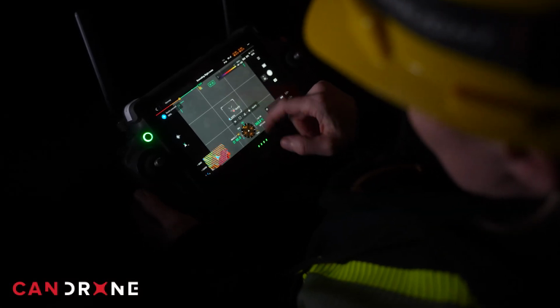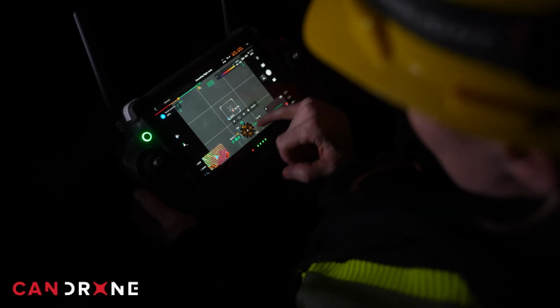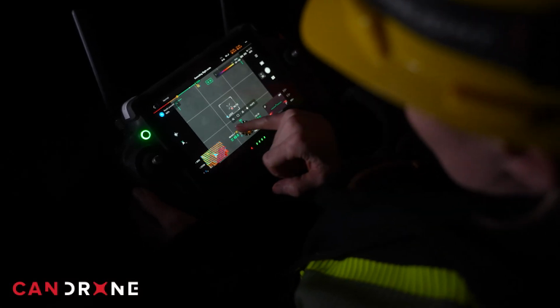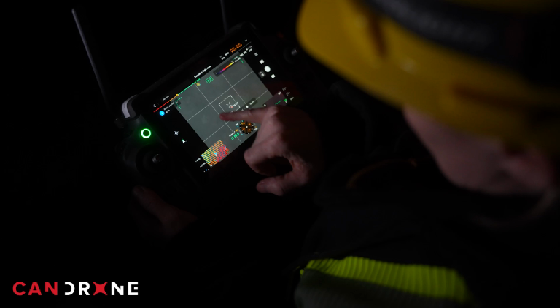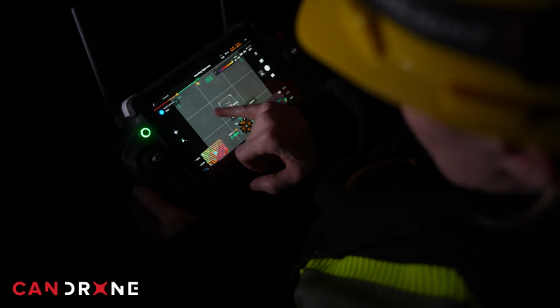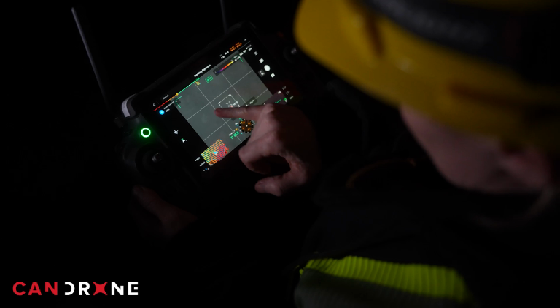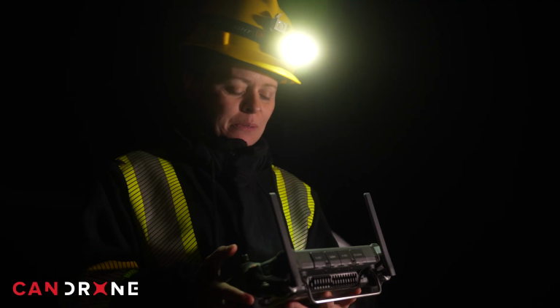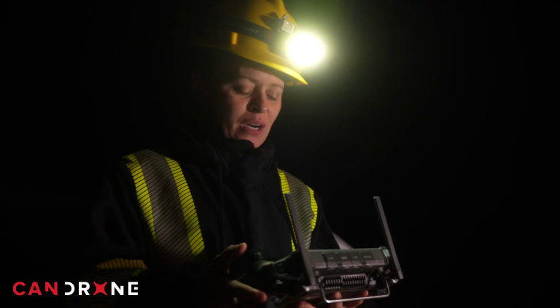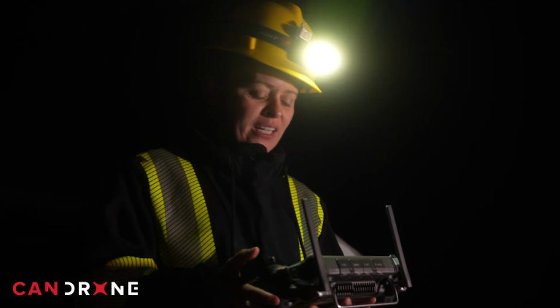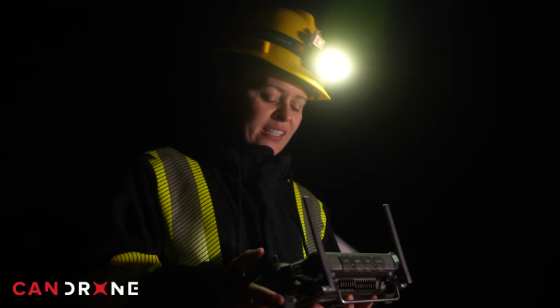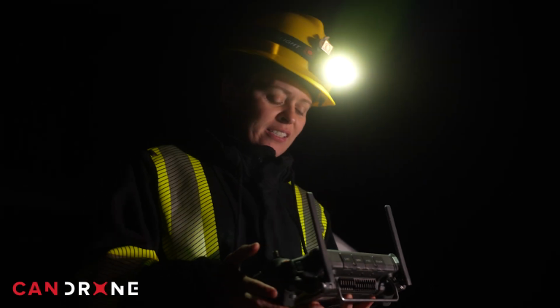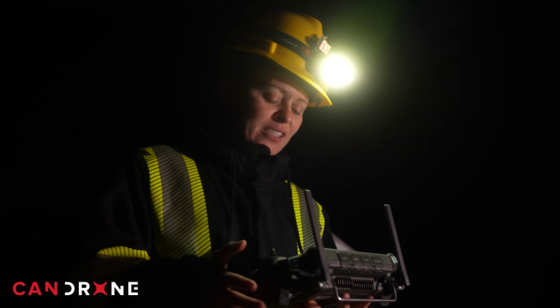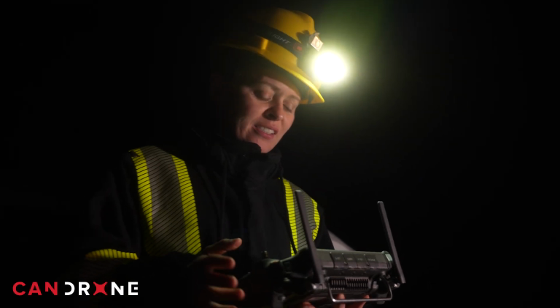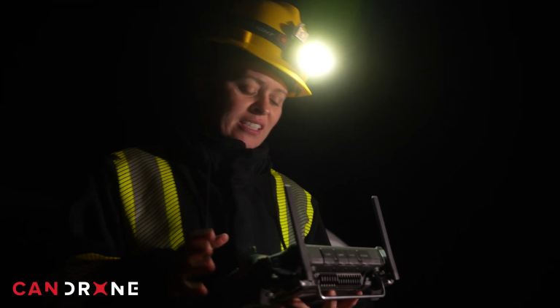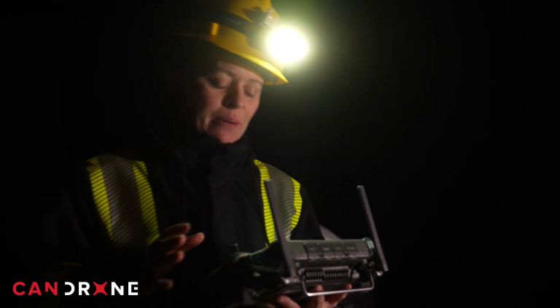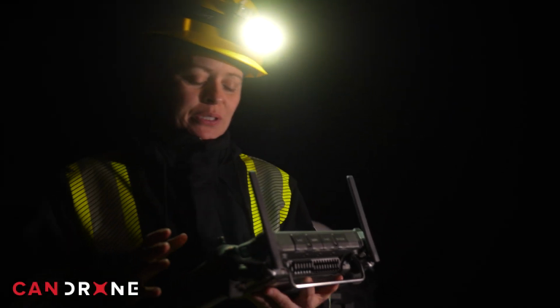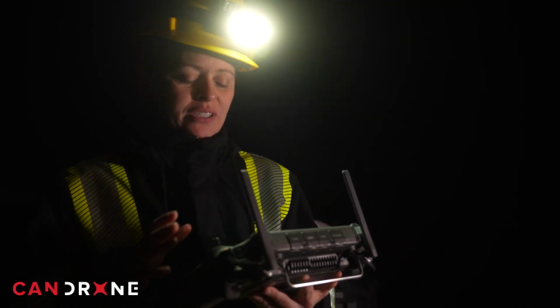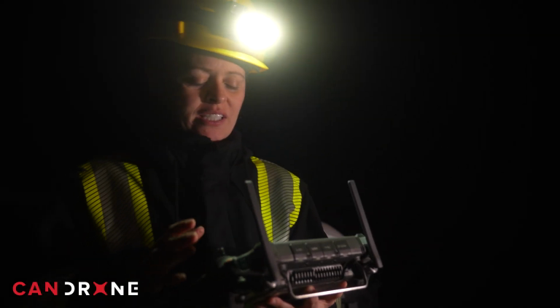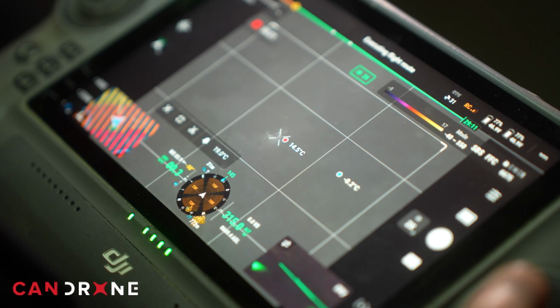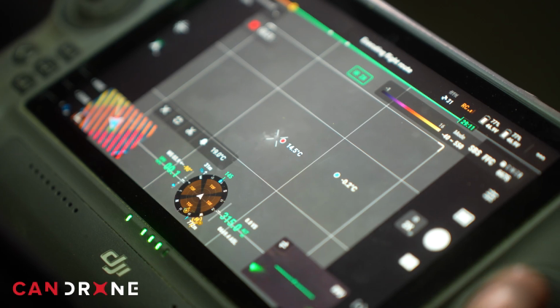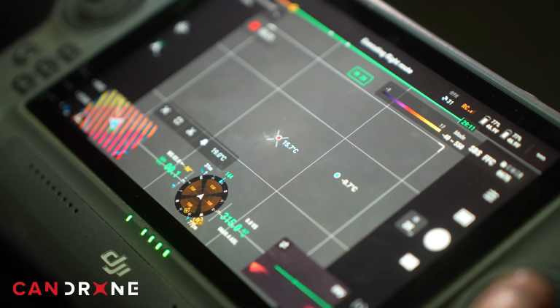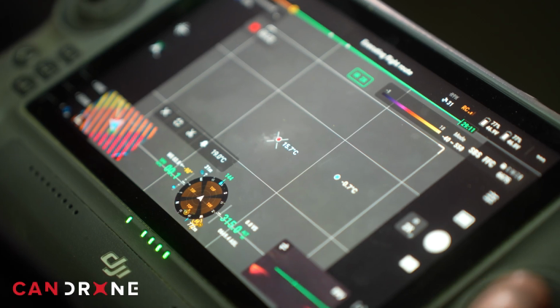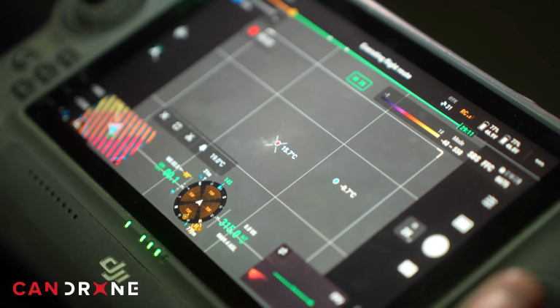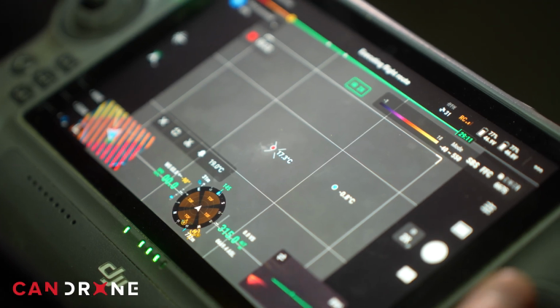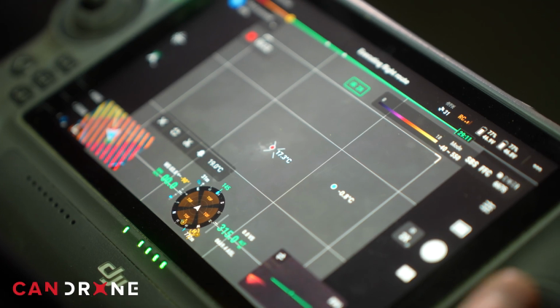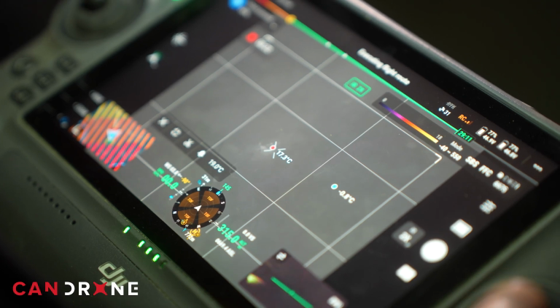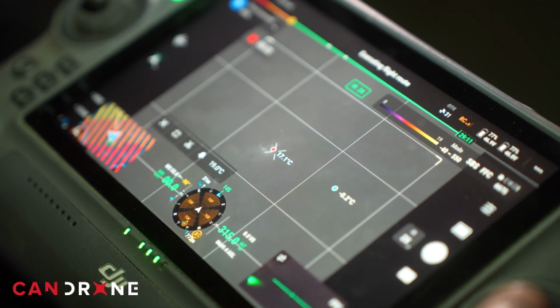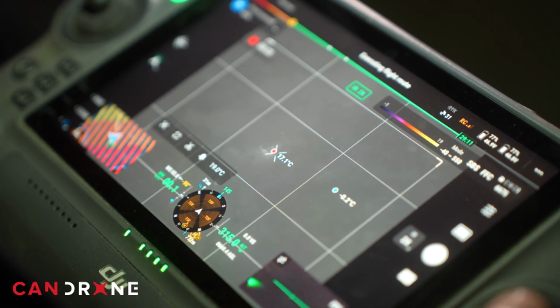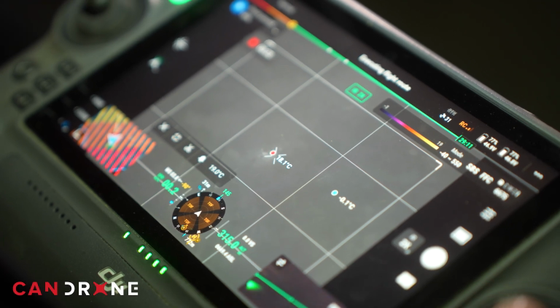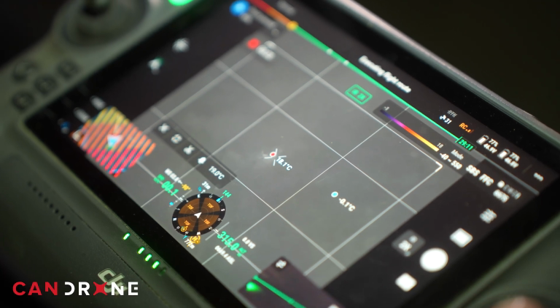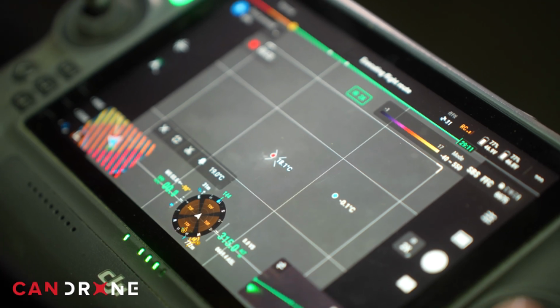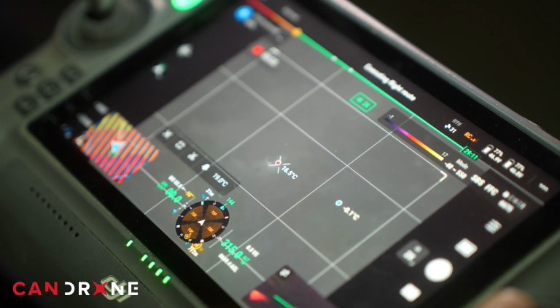We found a hotspot — the temperature in this area is a lot hotter than the ground around it.